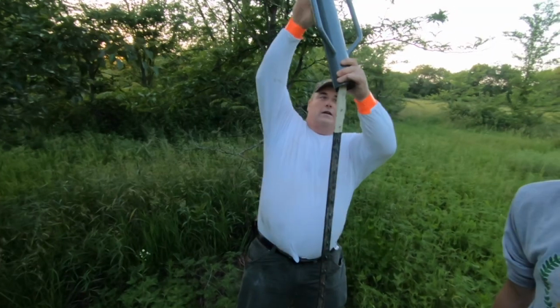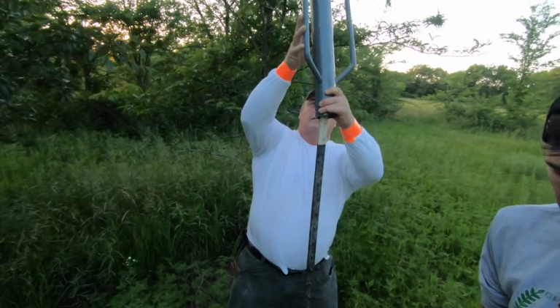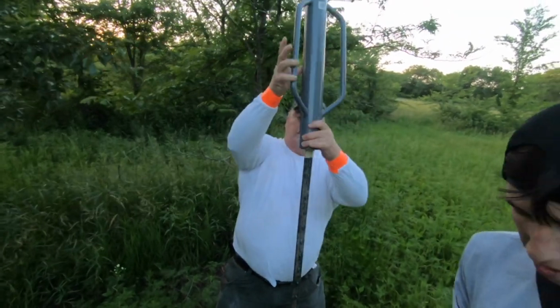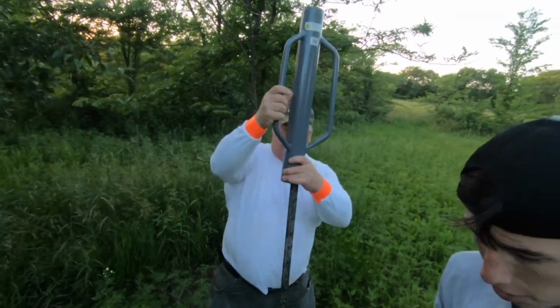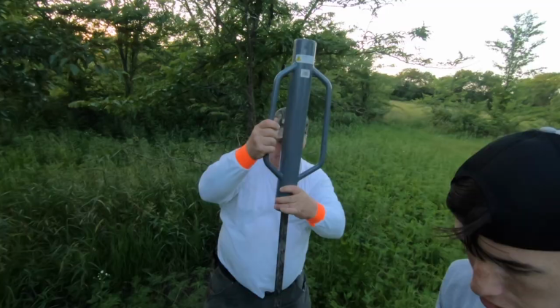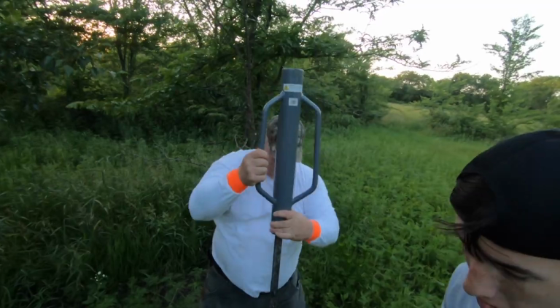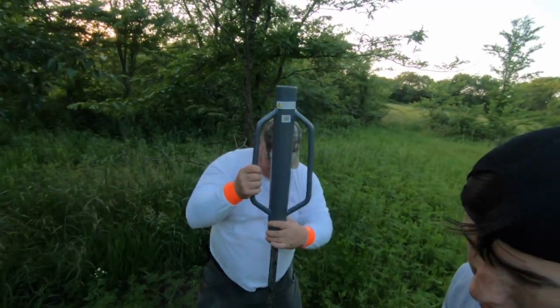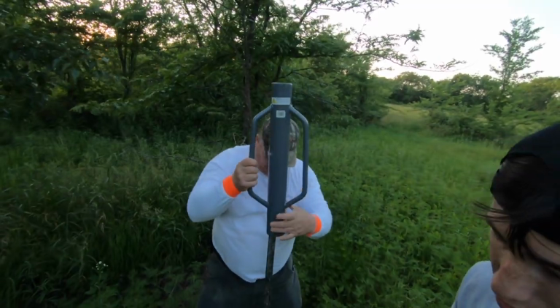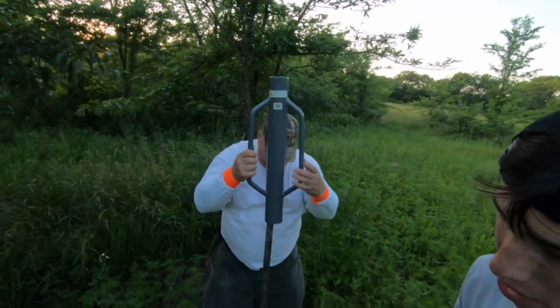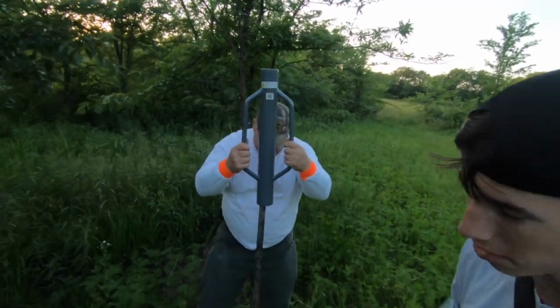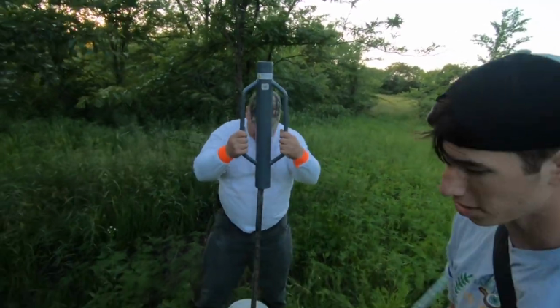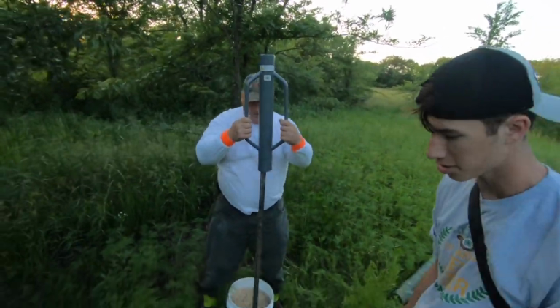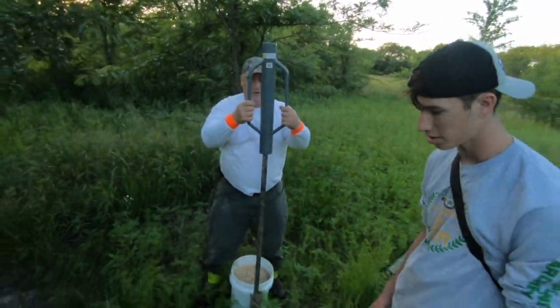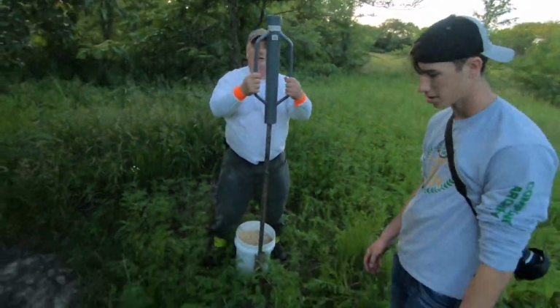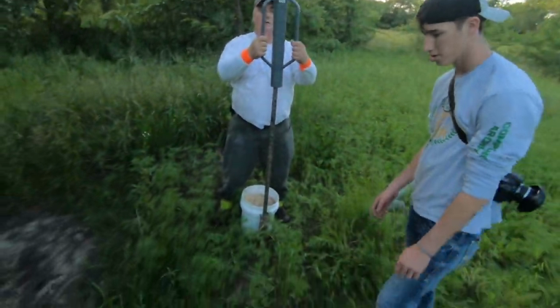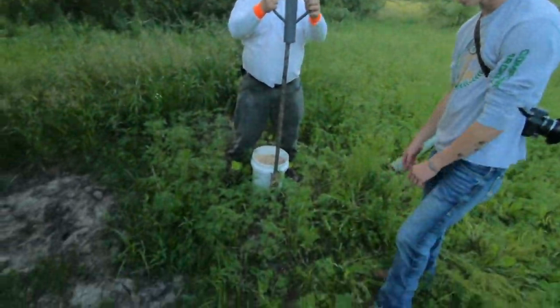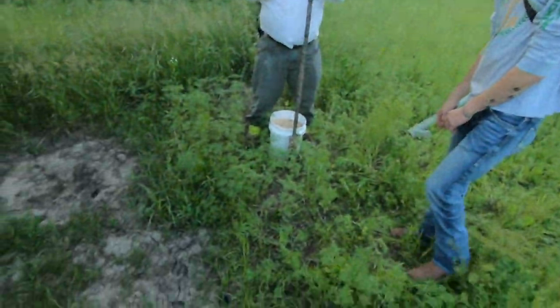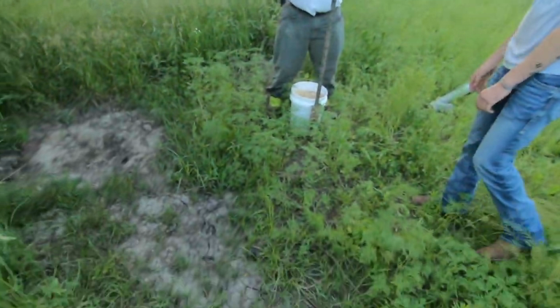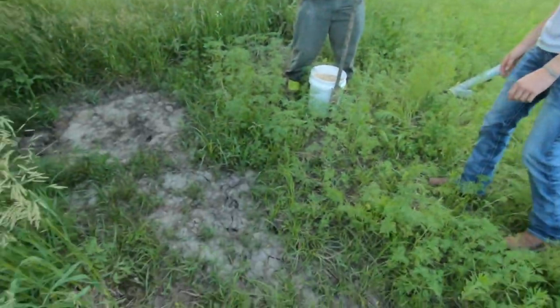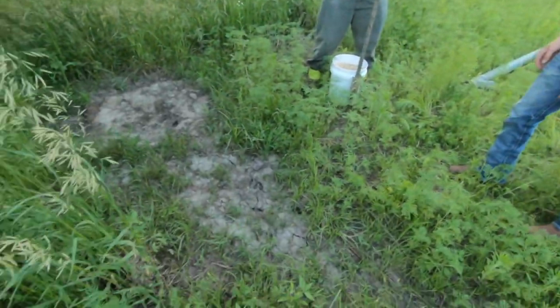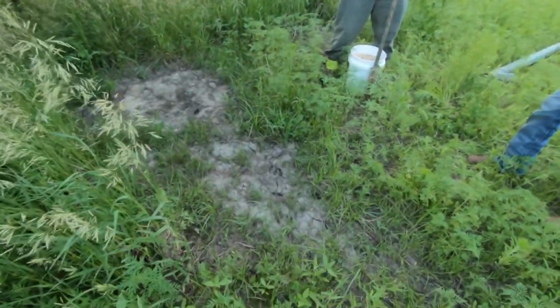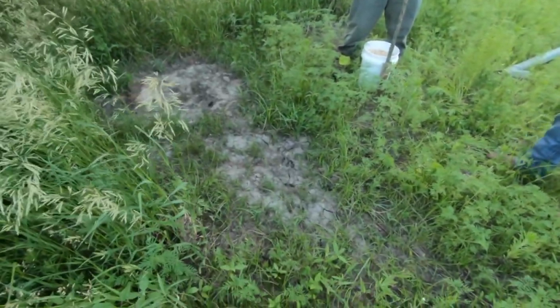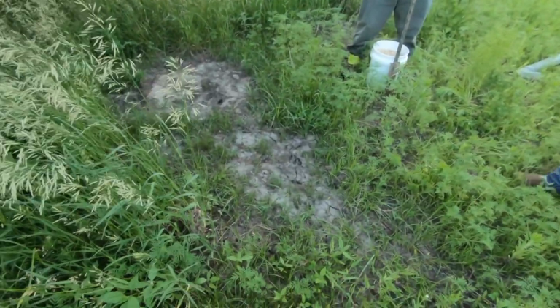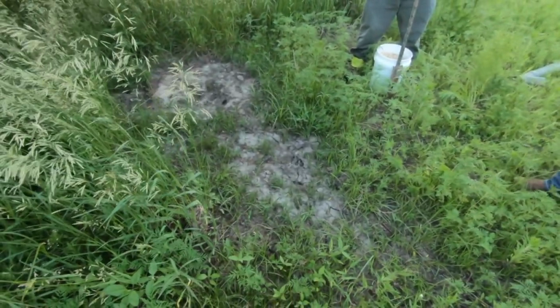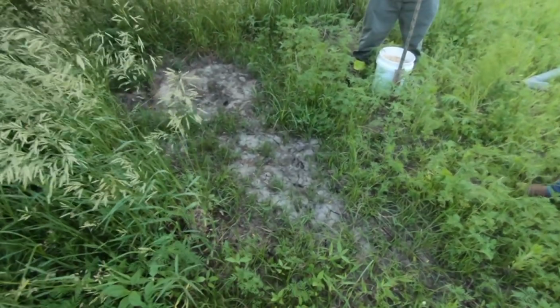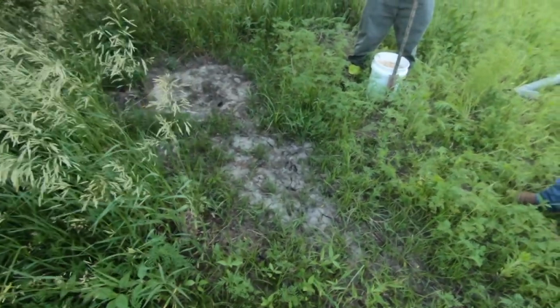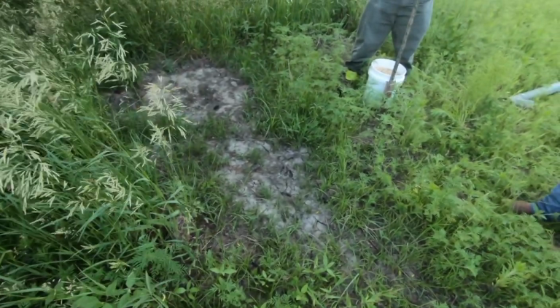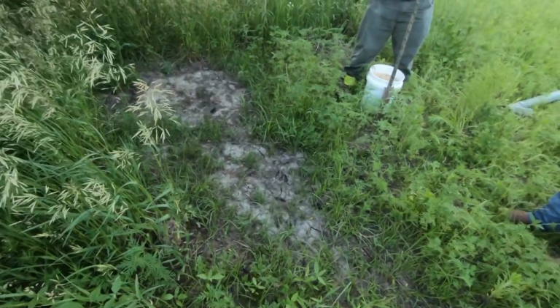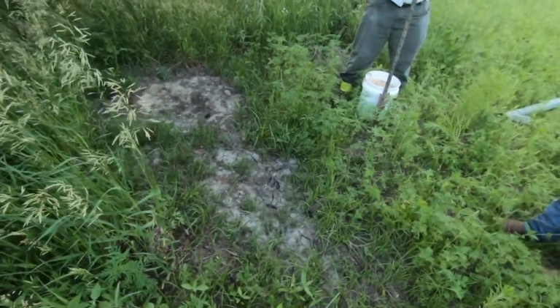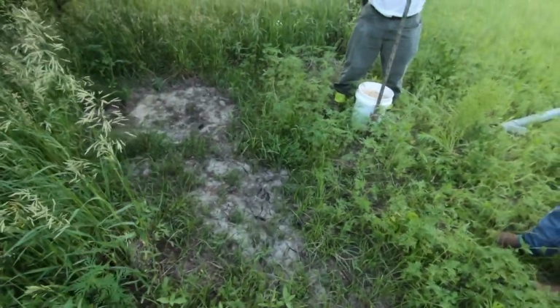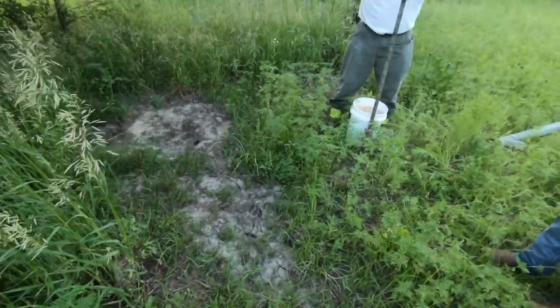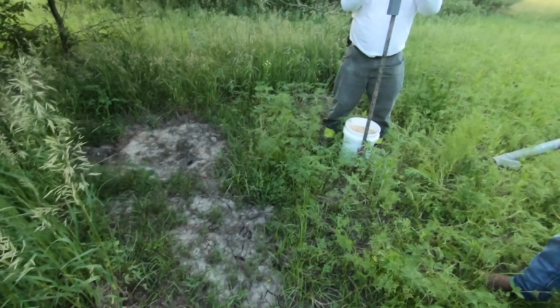They've got those tracks — have to be fresh. Yeah, those are fresh tracks on the old hillside.